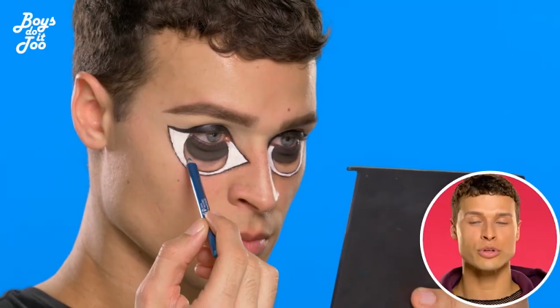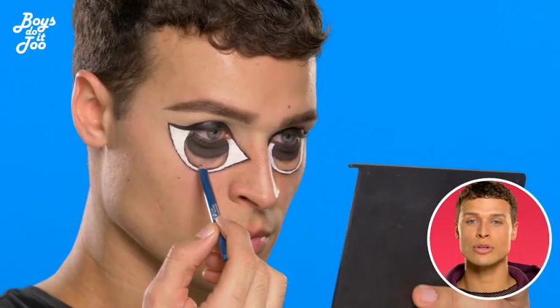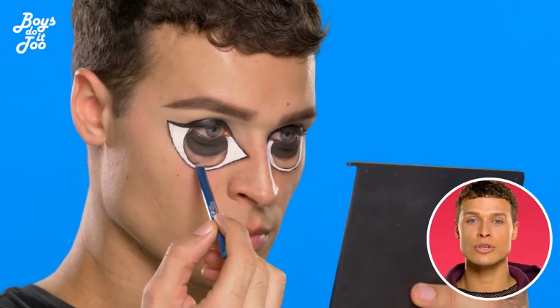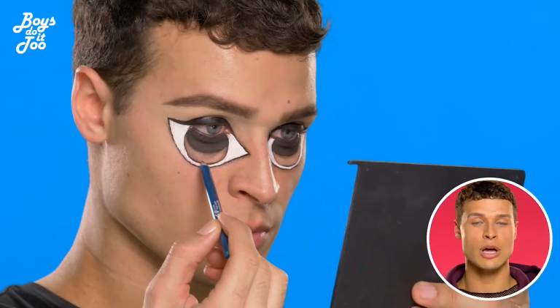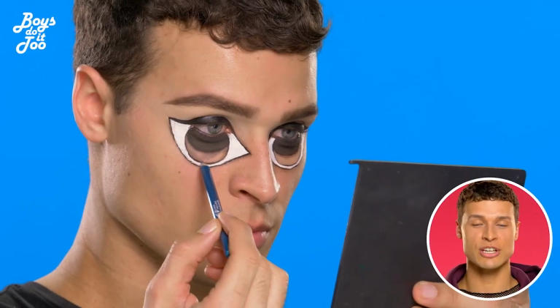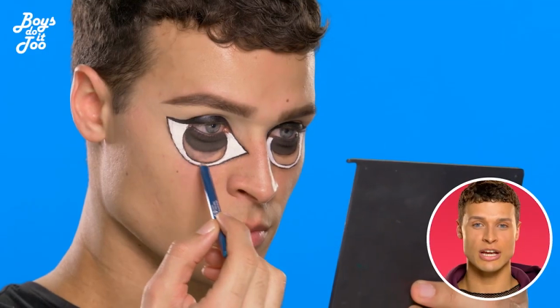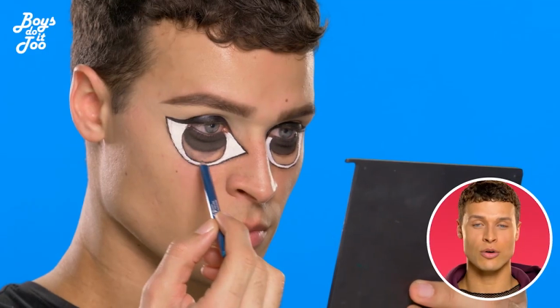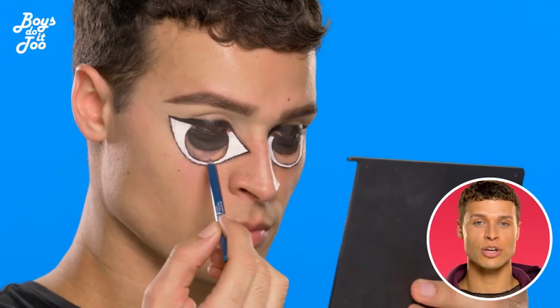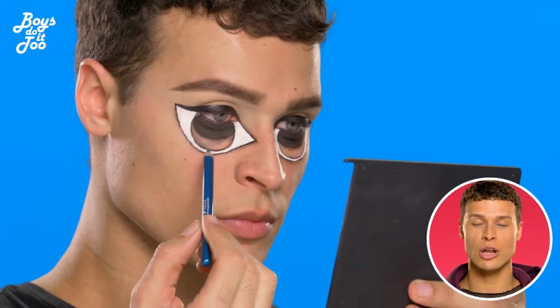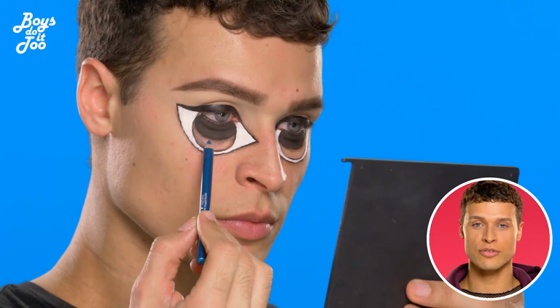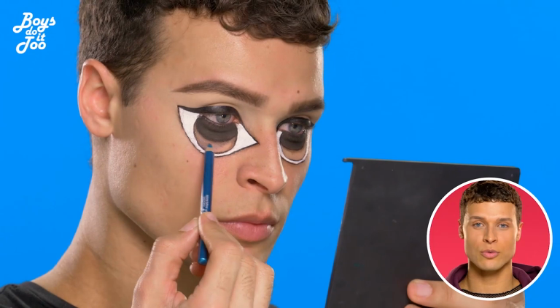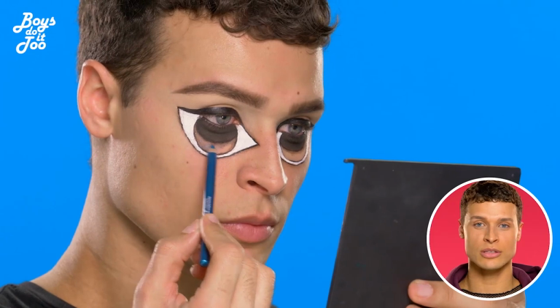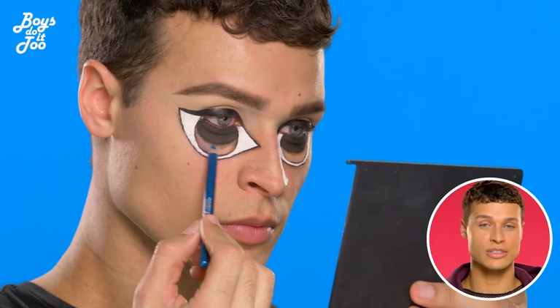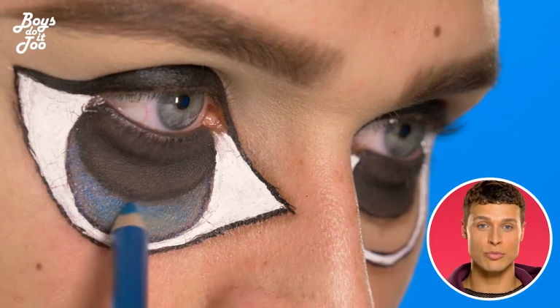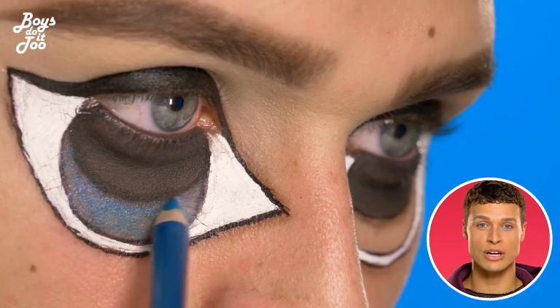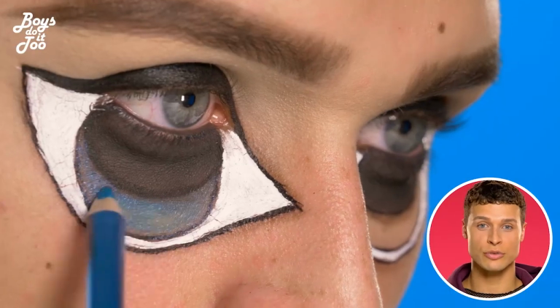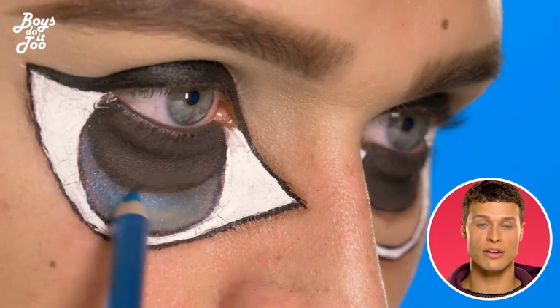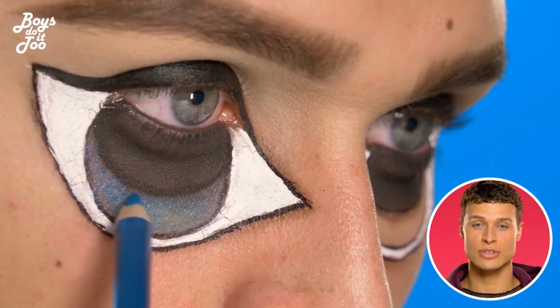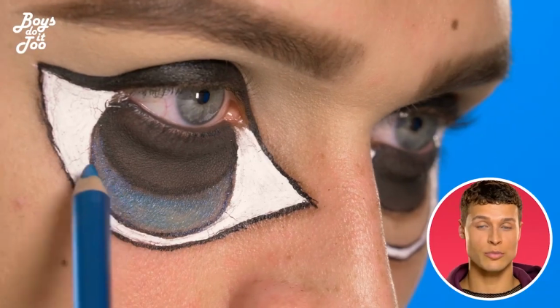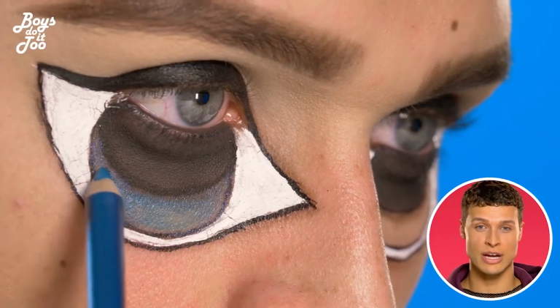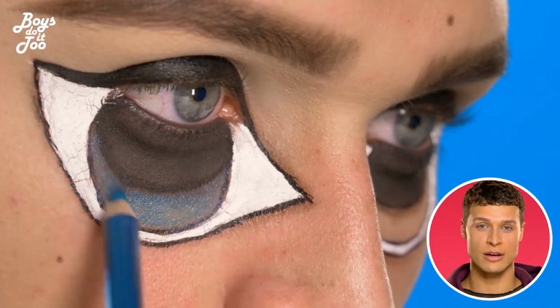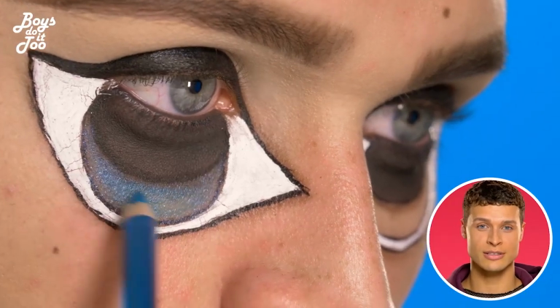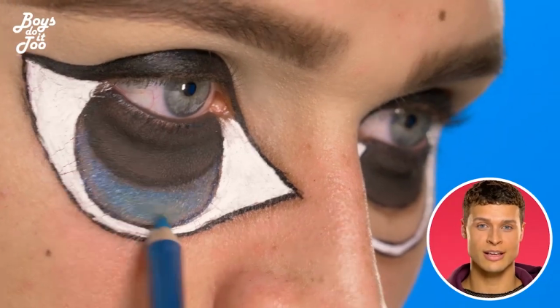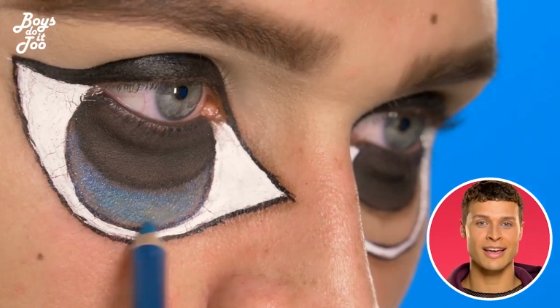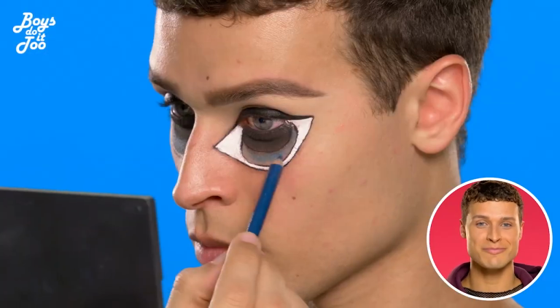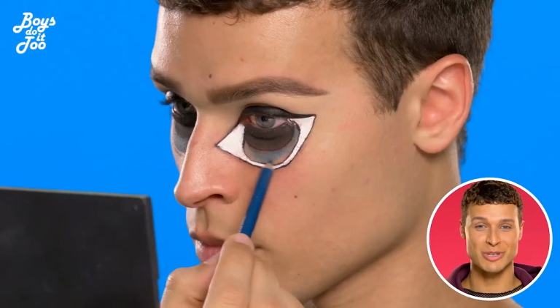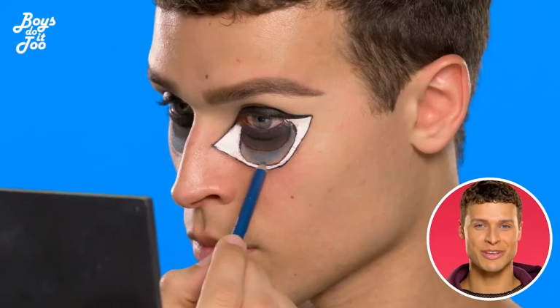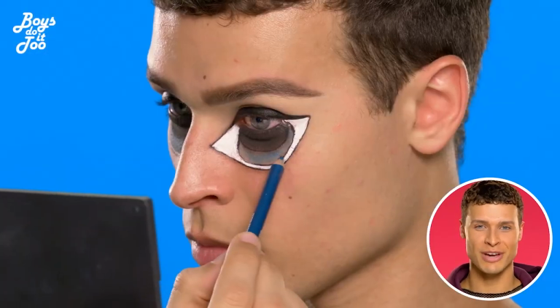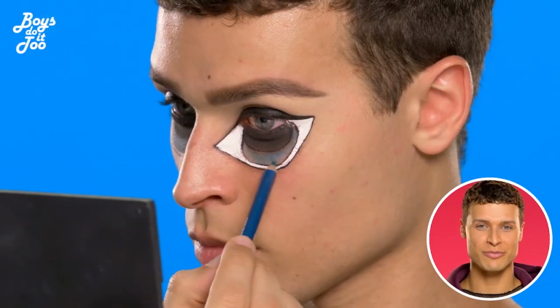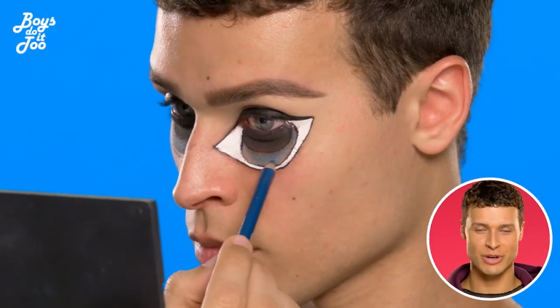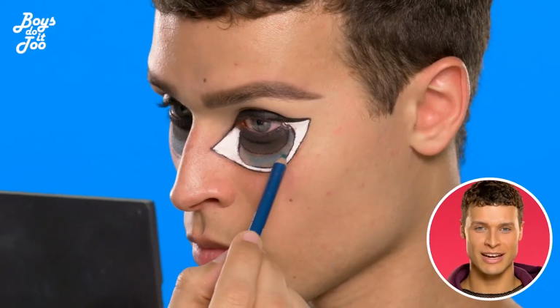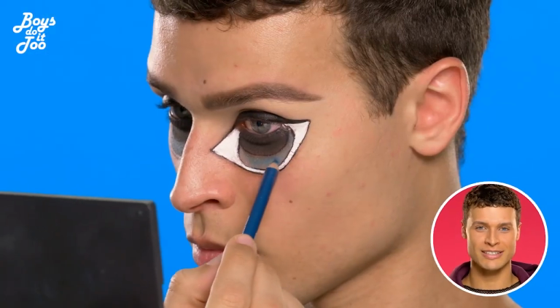Put some eyeshadow in the color you want — dark brown if you have dark brown eyes, blue if you have blue eyes.